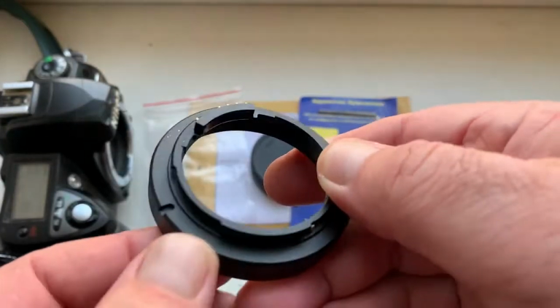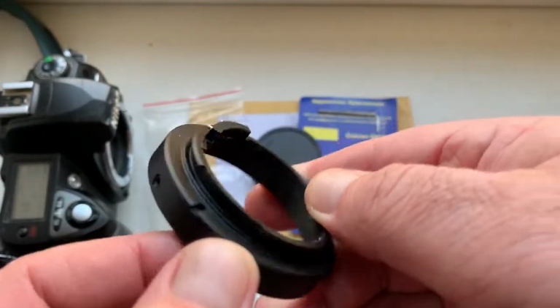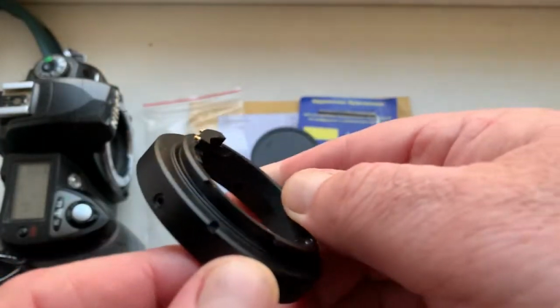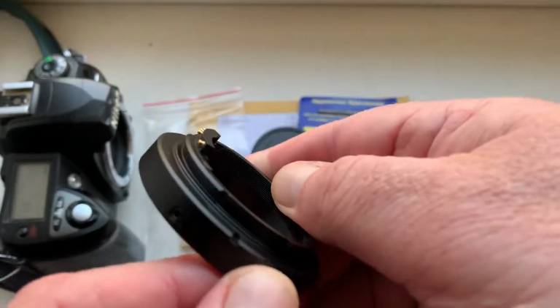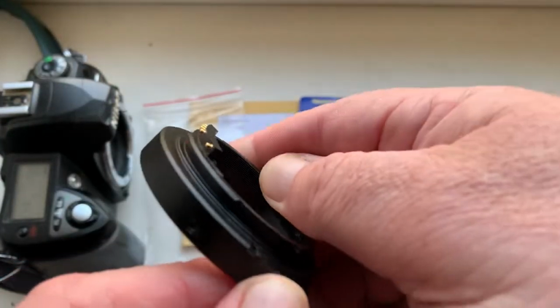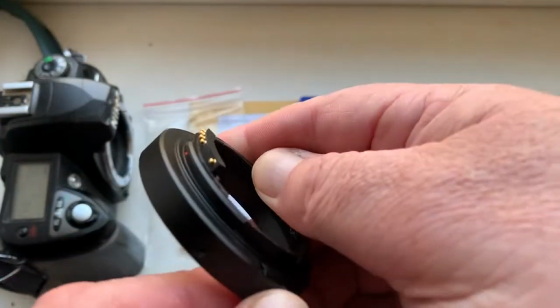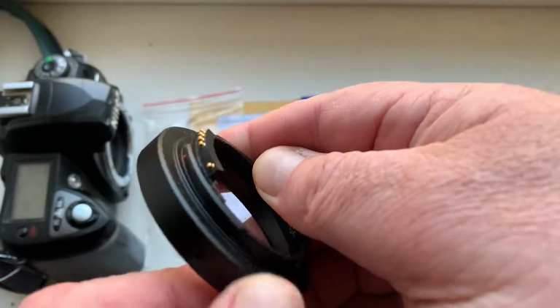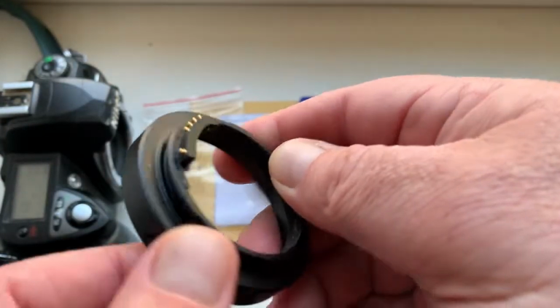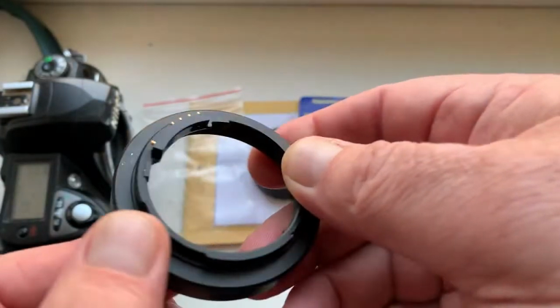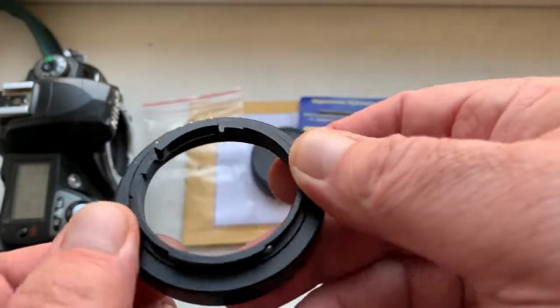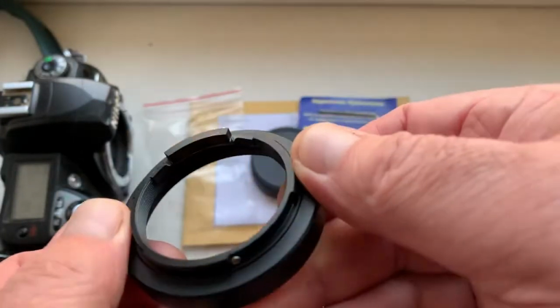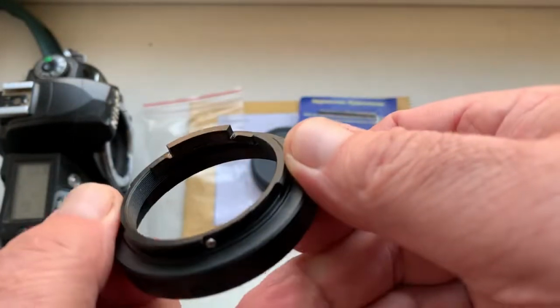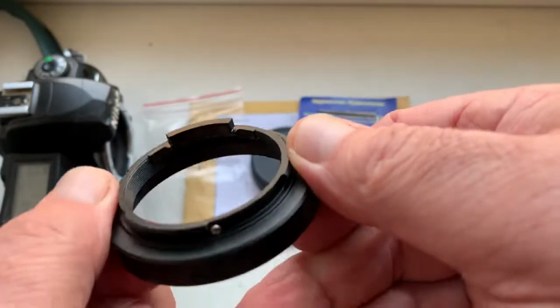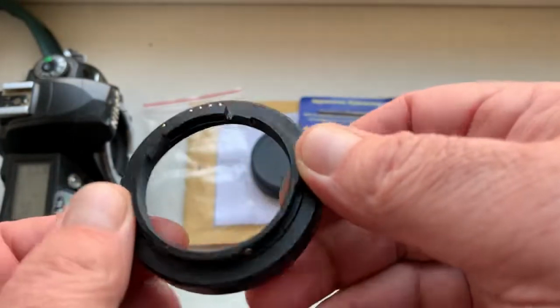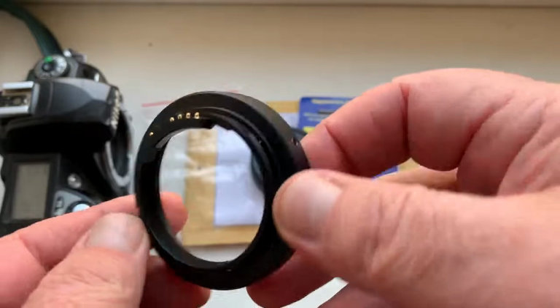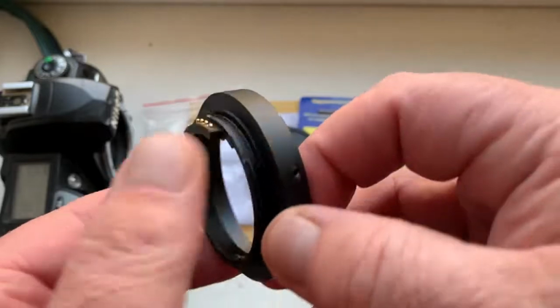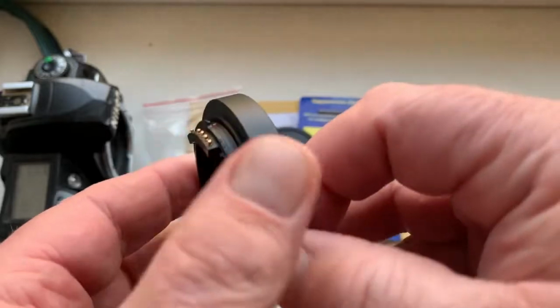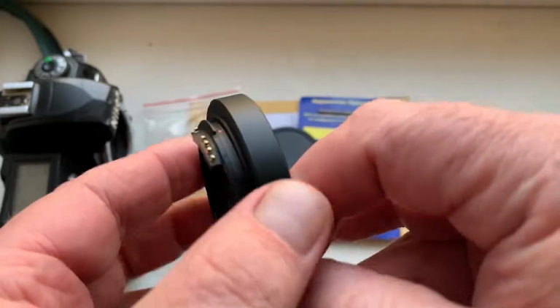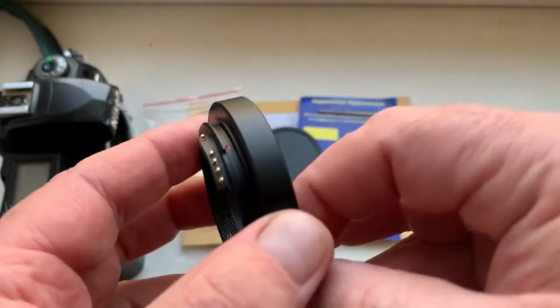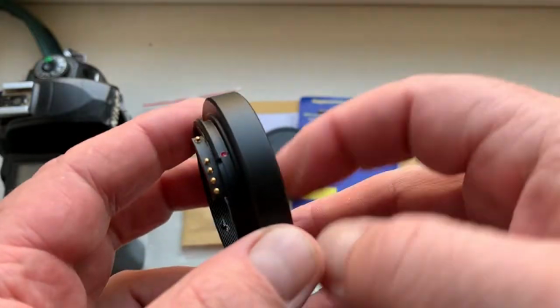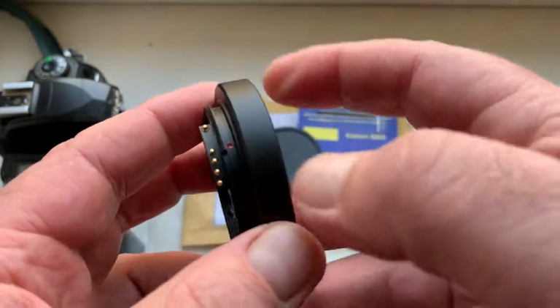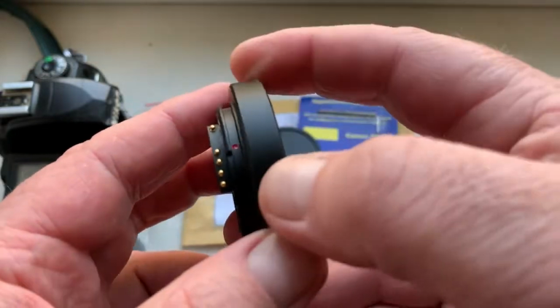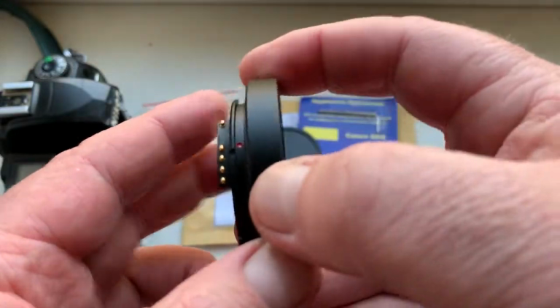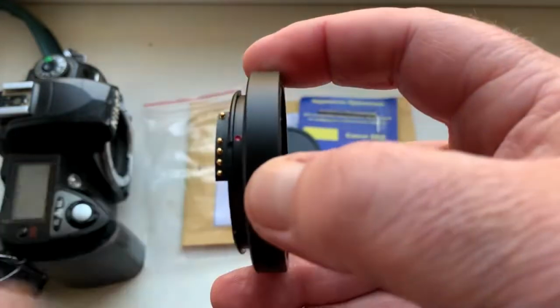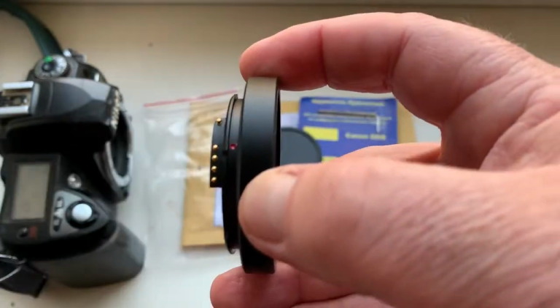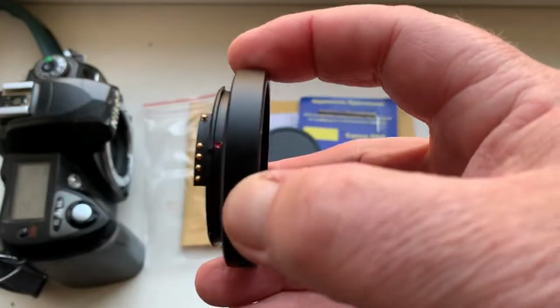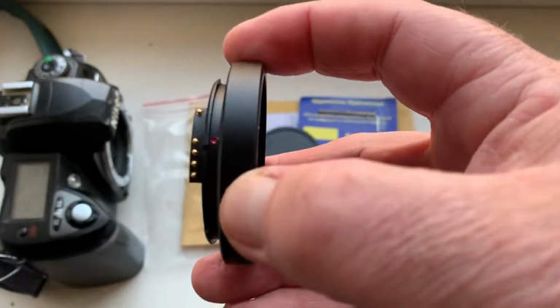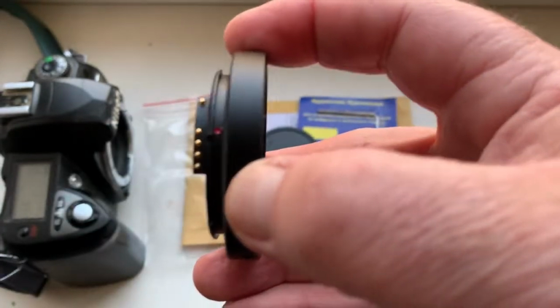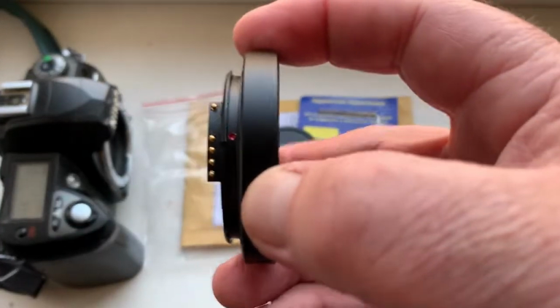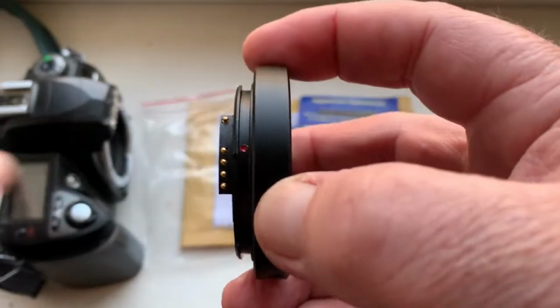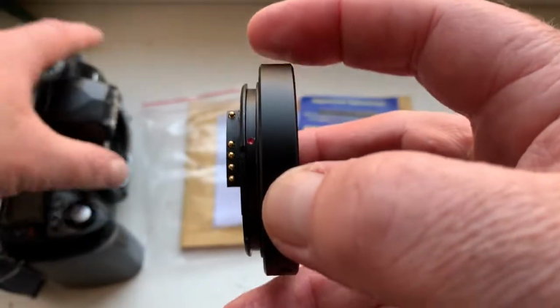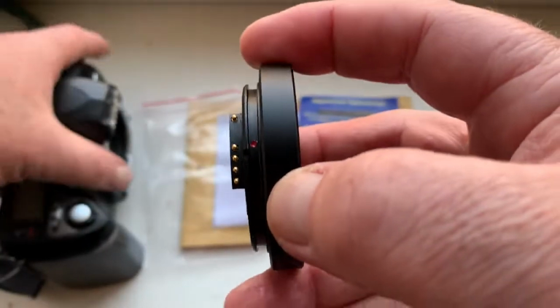Look, this is your adapter. Now I check it in my camera.